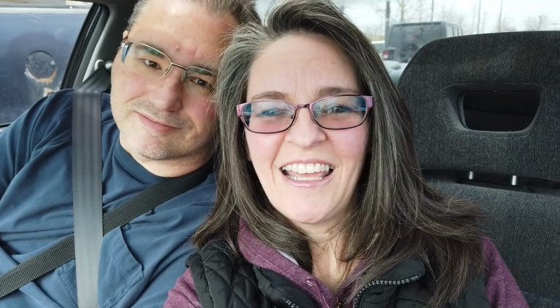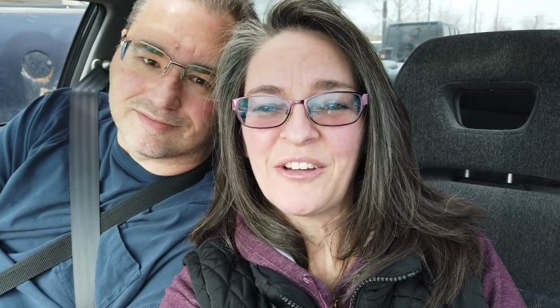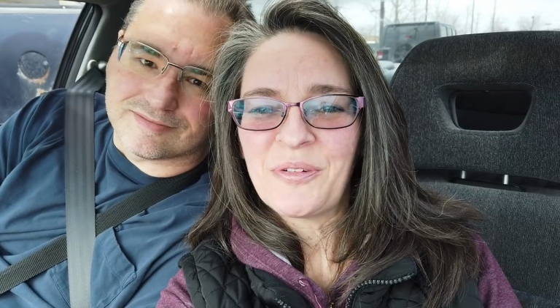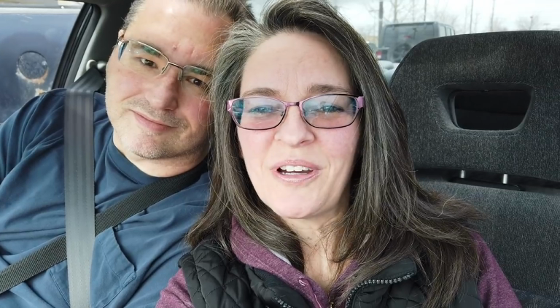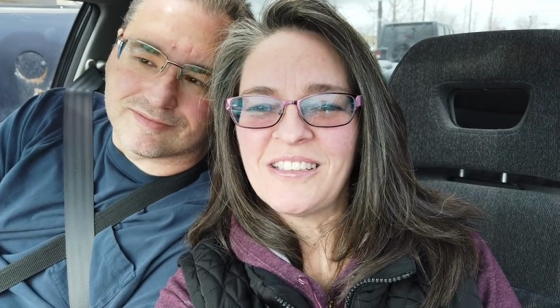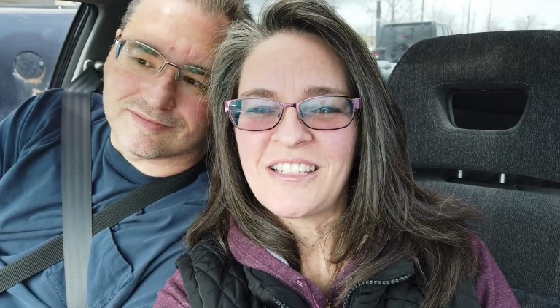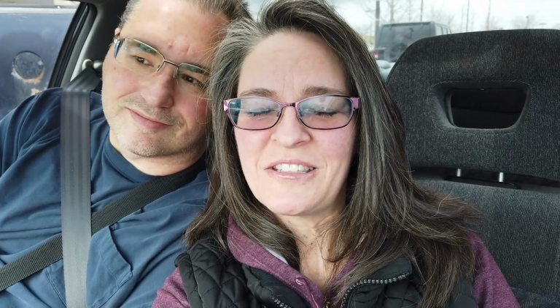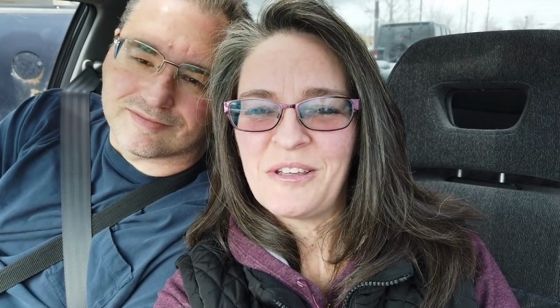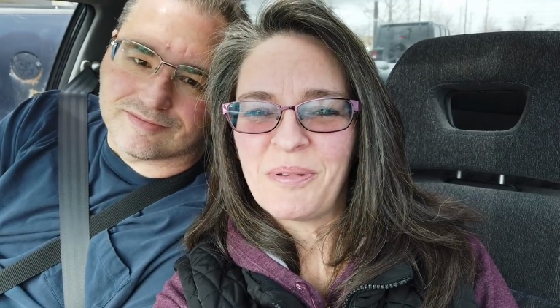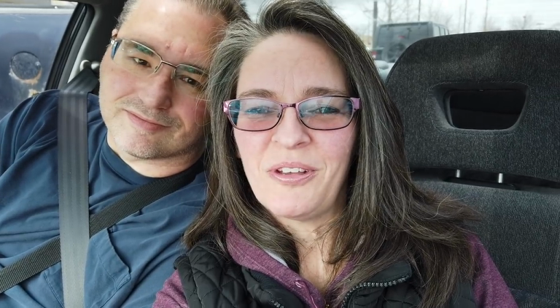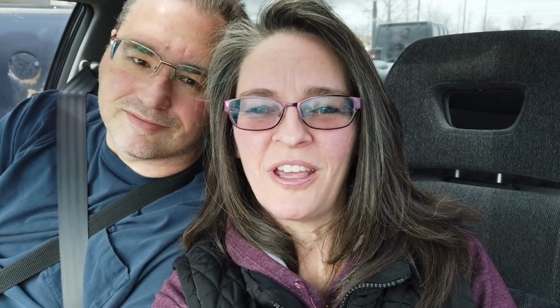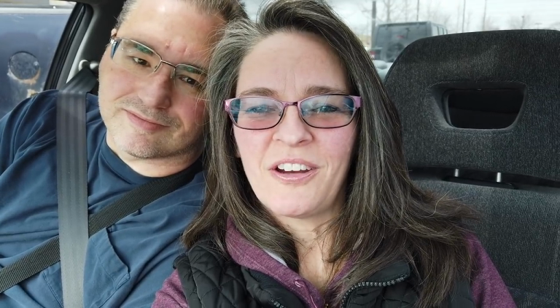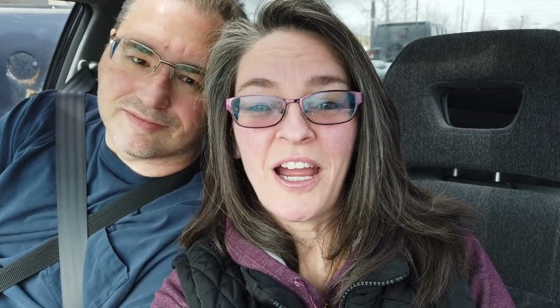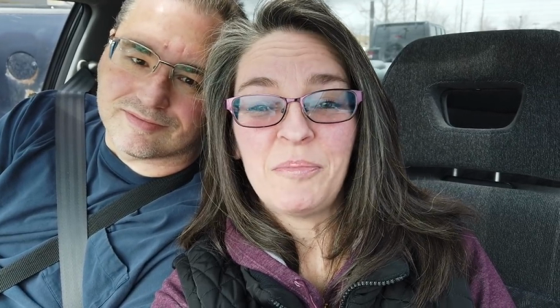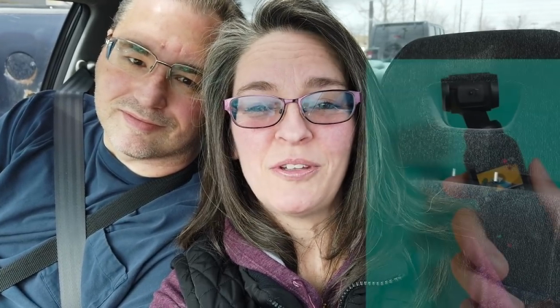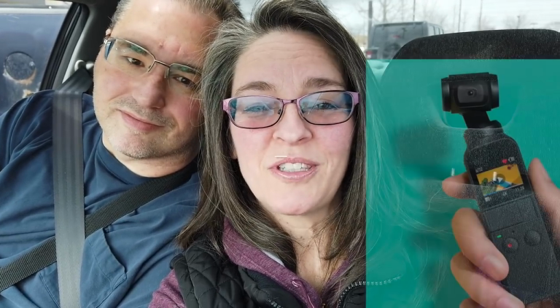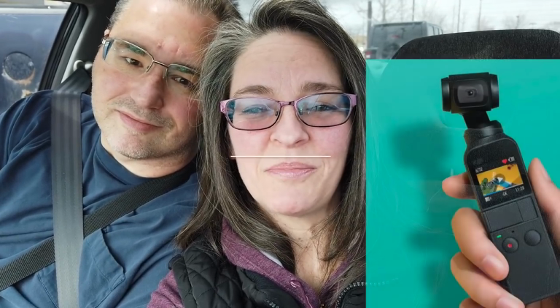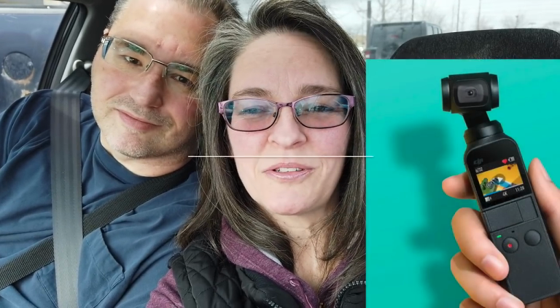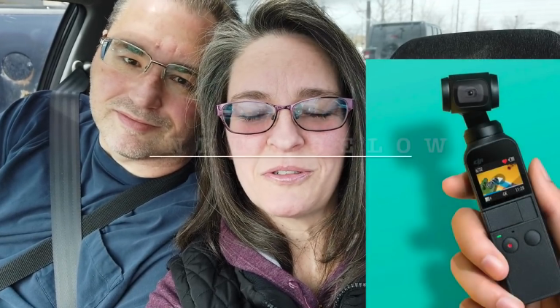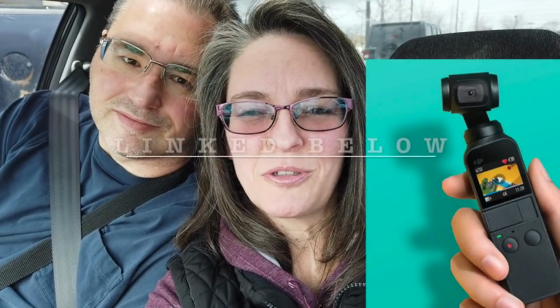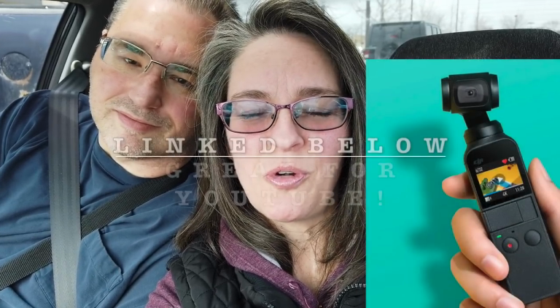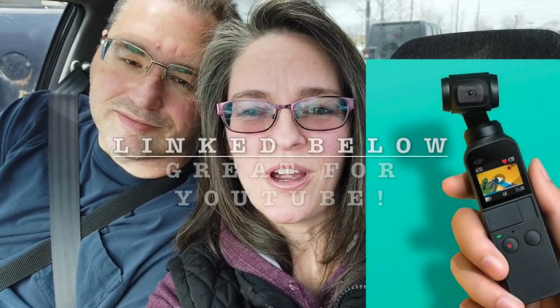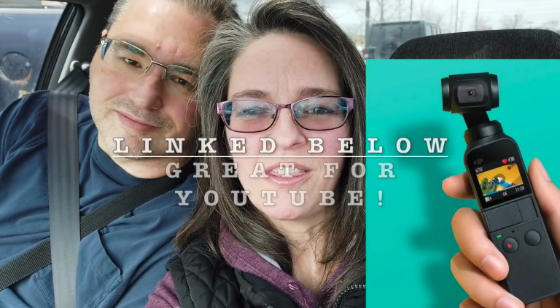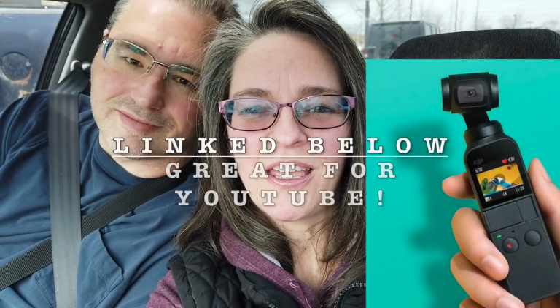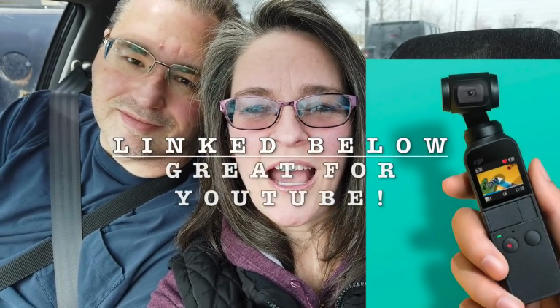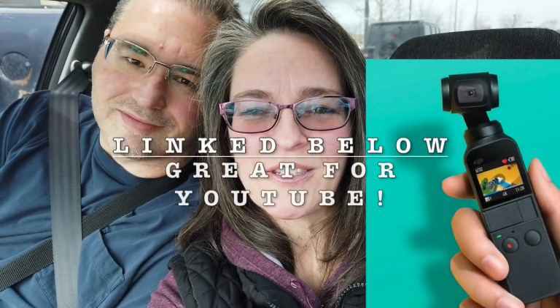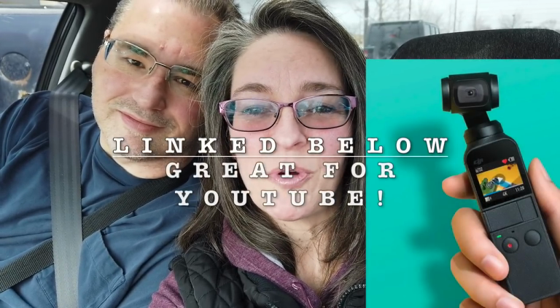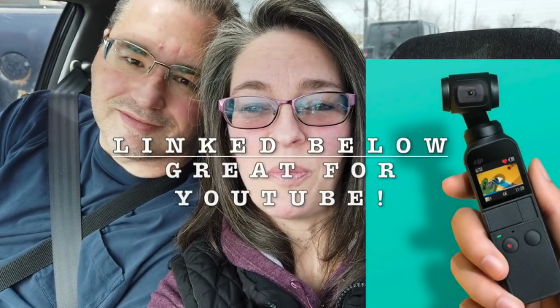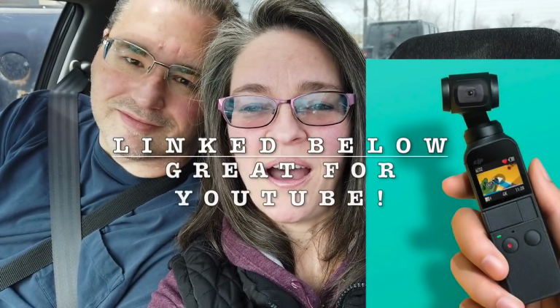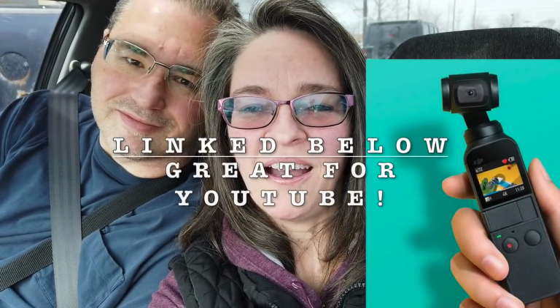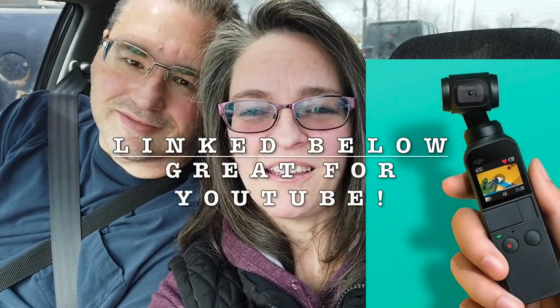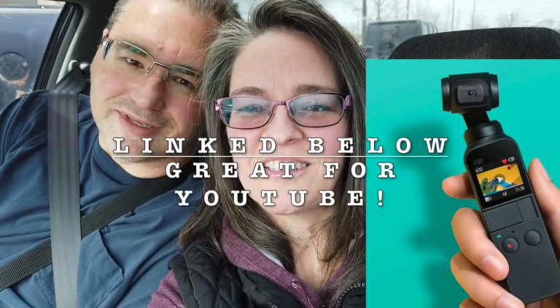Hey everyone, Stacey and Bill here. I'm using Bill's new toy, the Osmo Pocket.